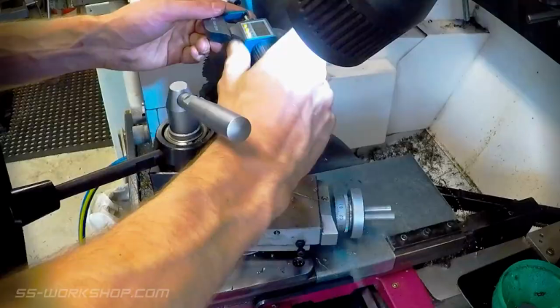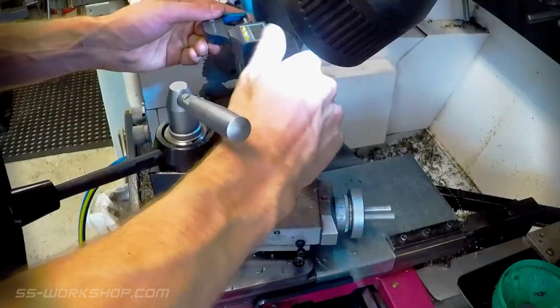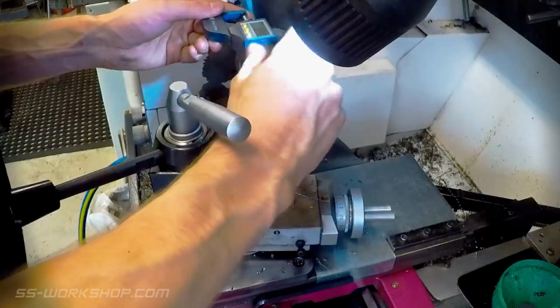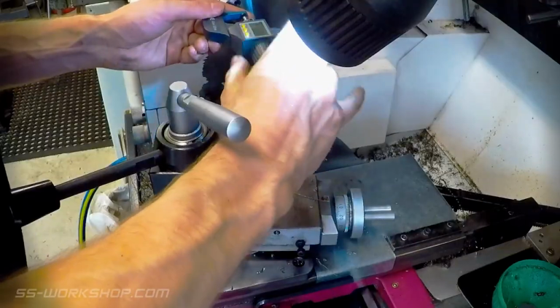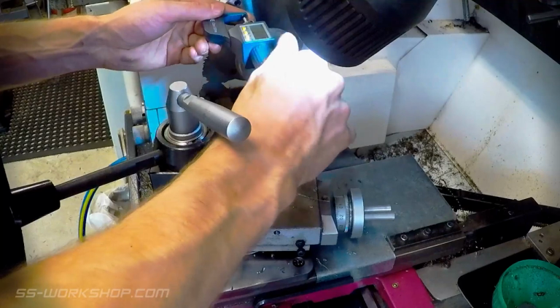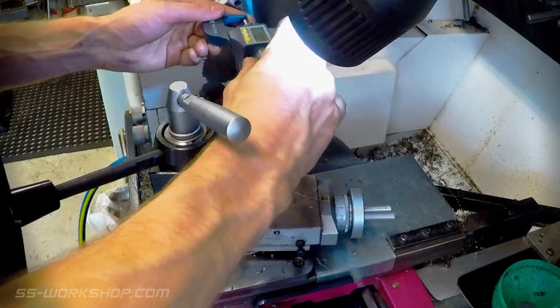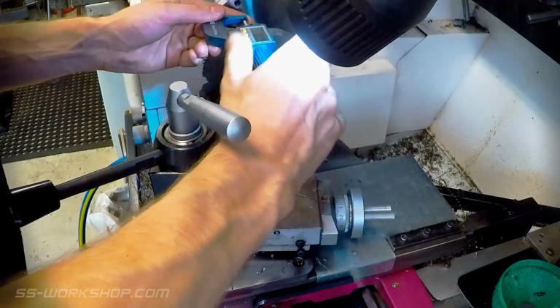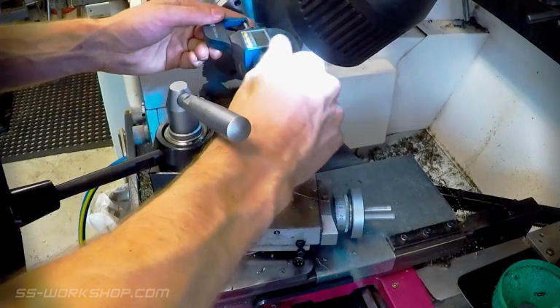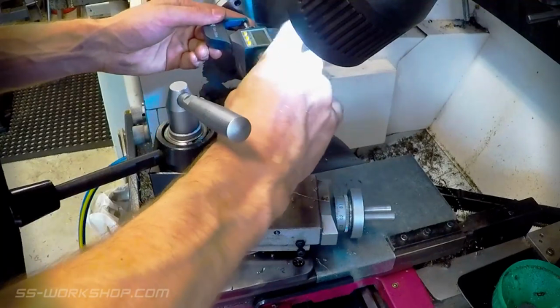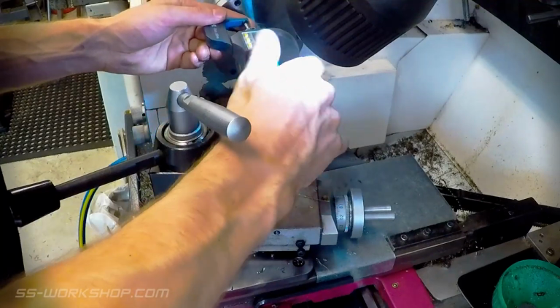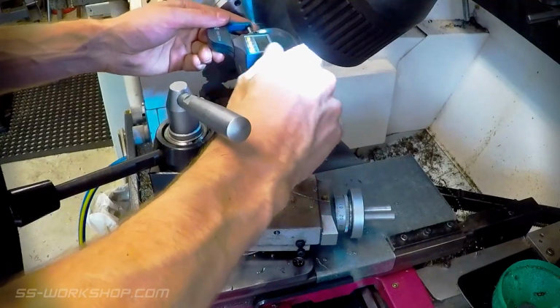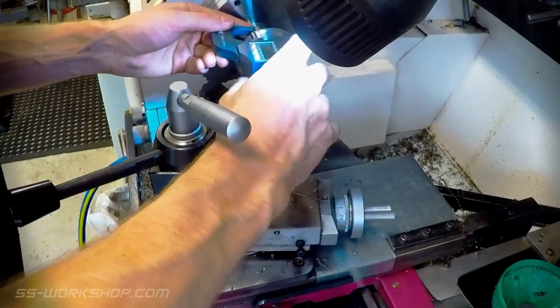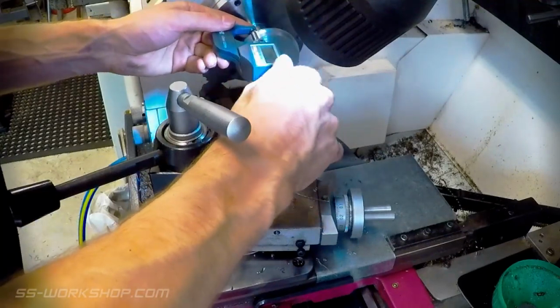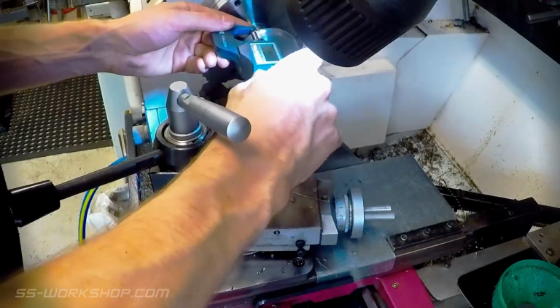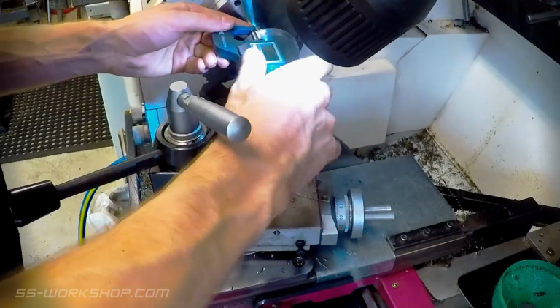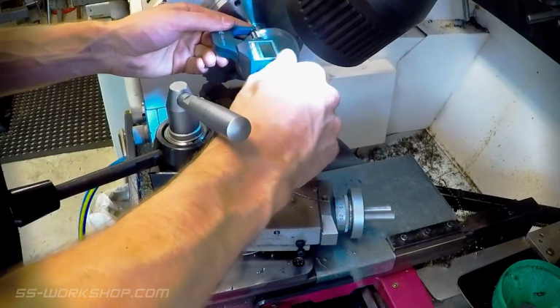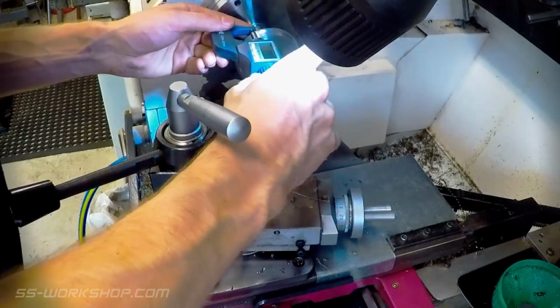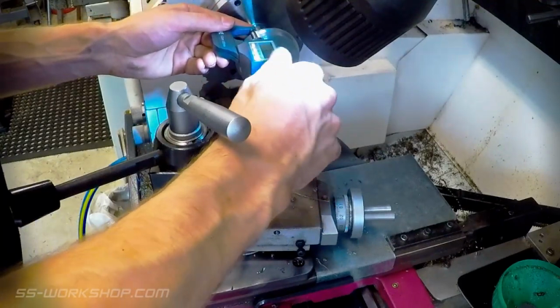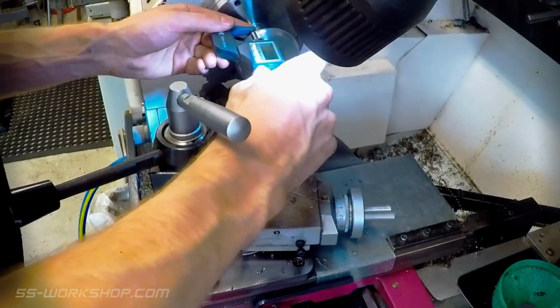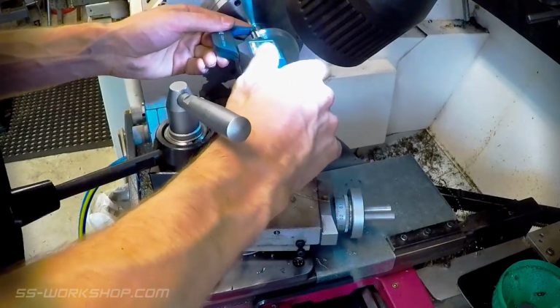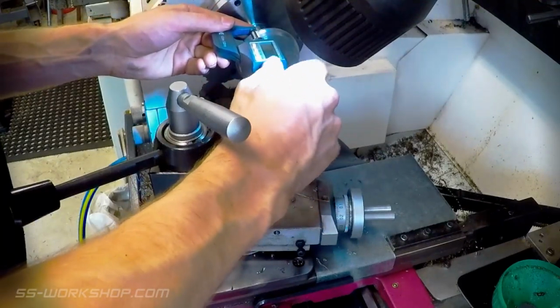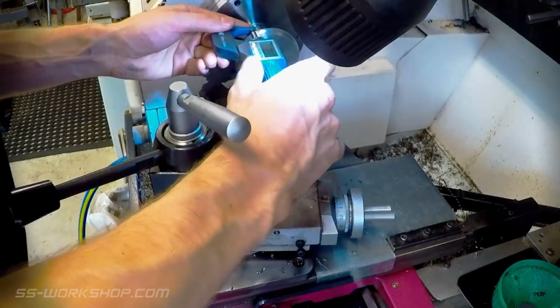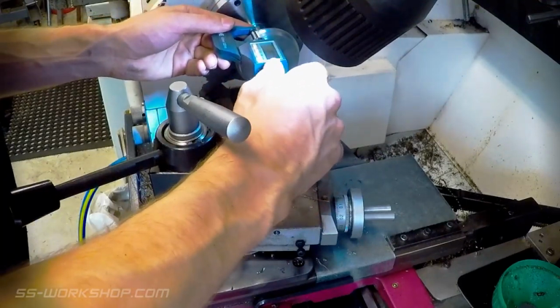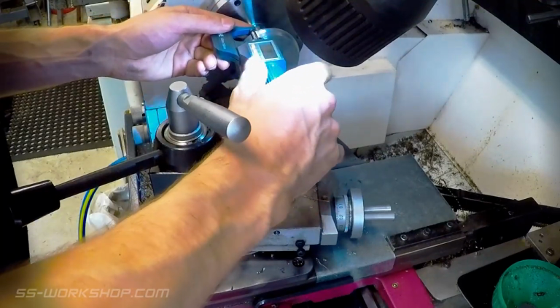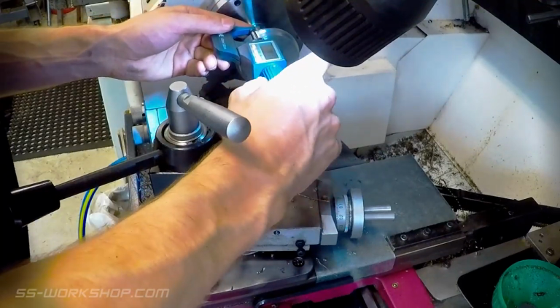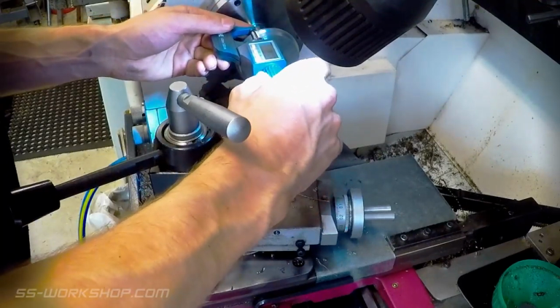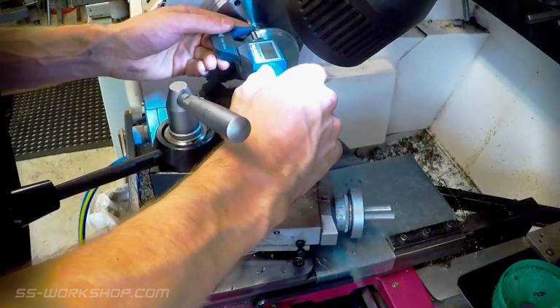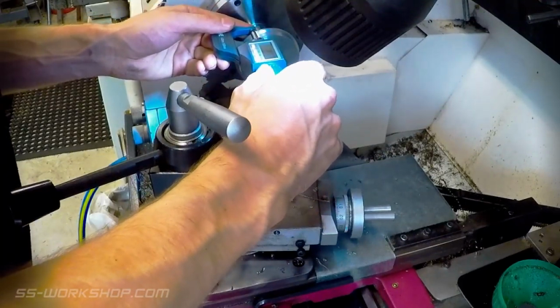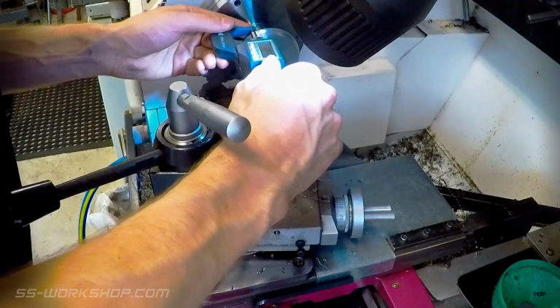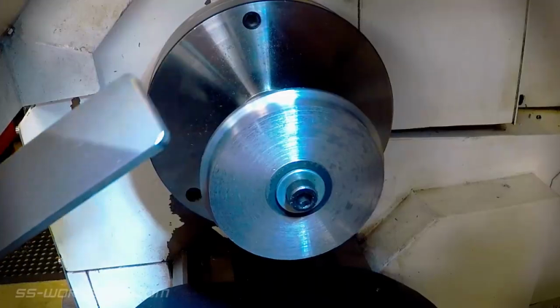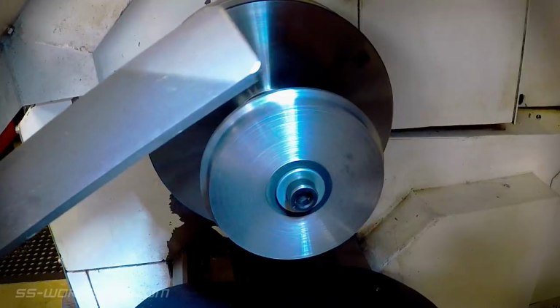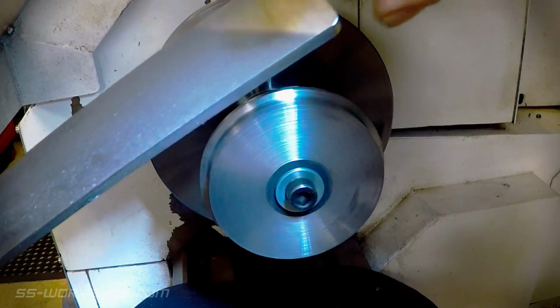I double check the flange thickness once I'm close to size and then use the lathe file for the curved corners.